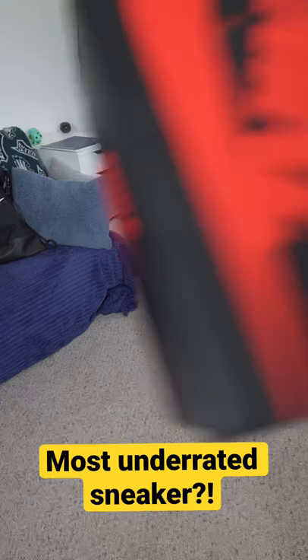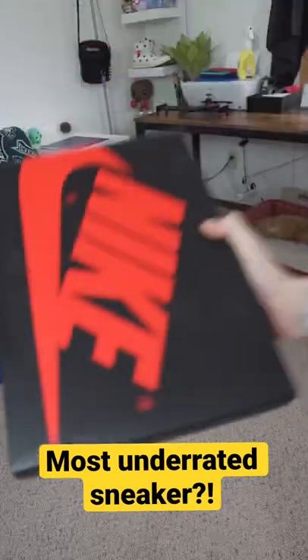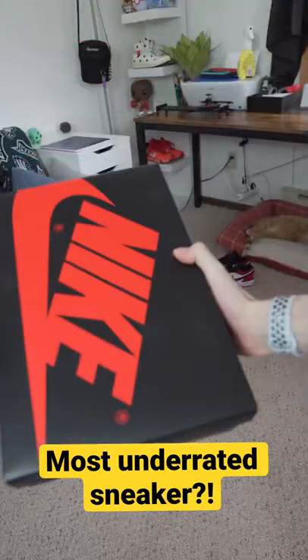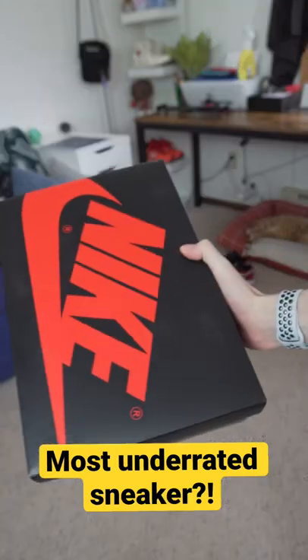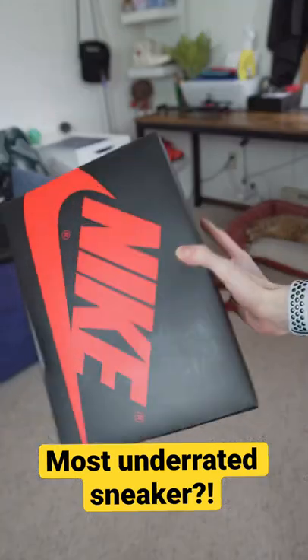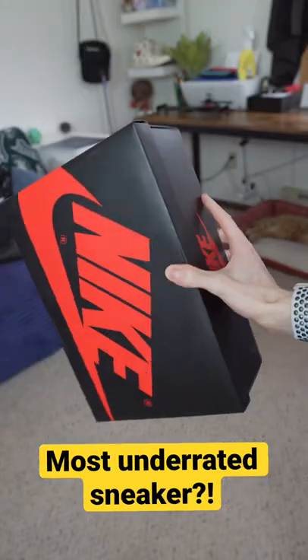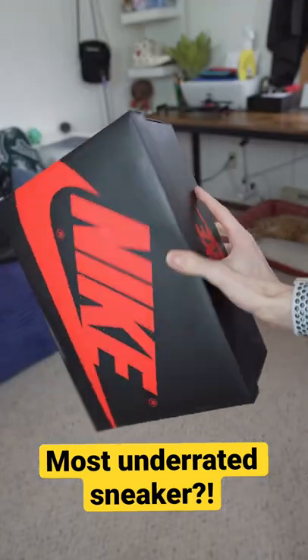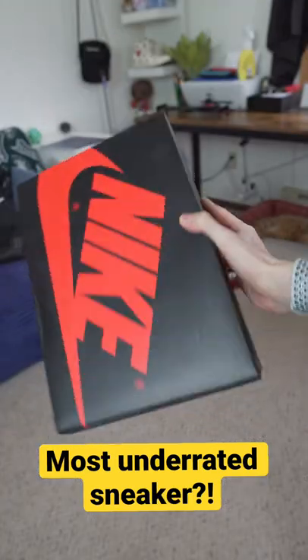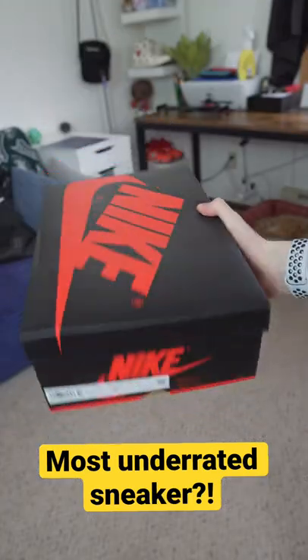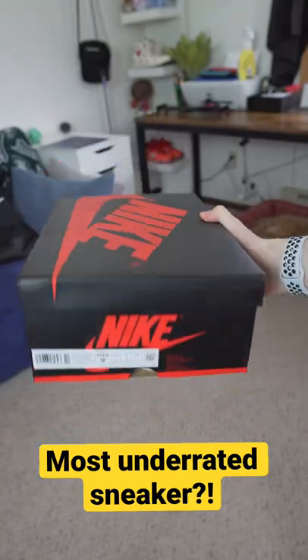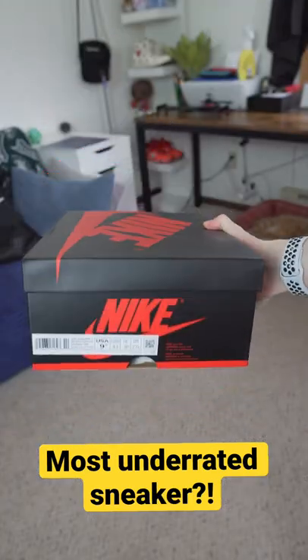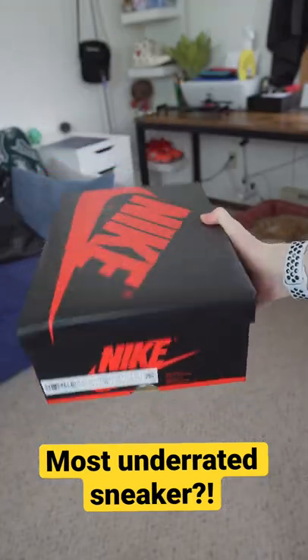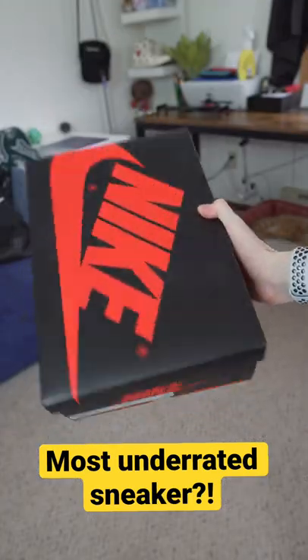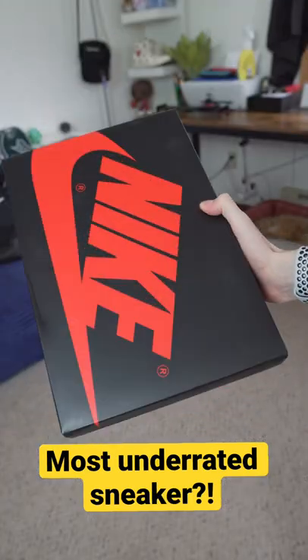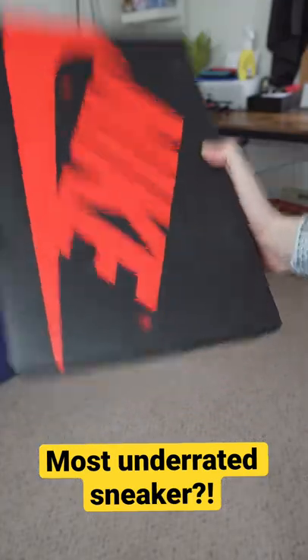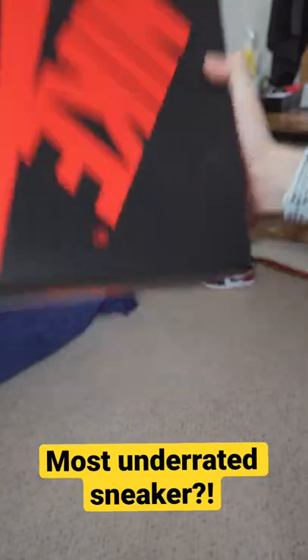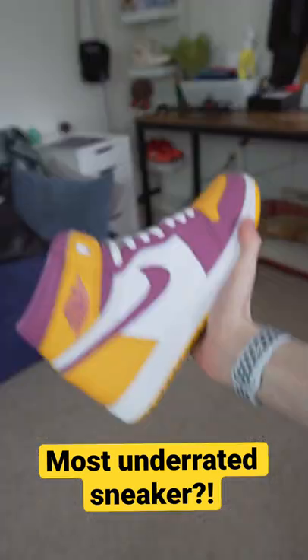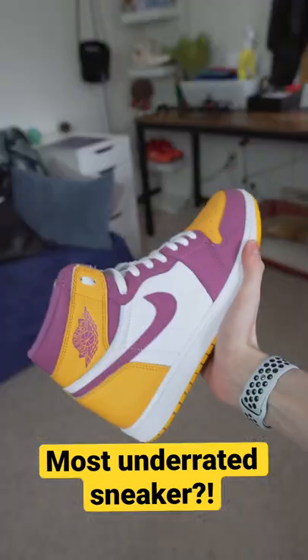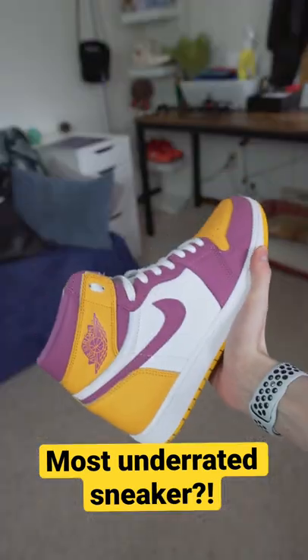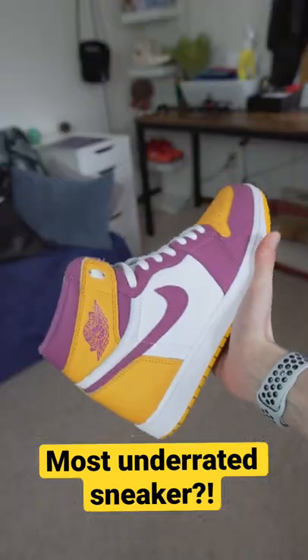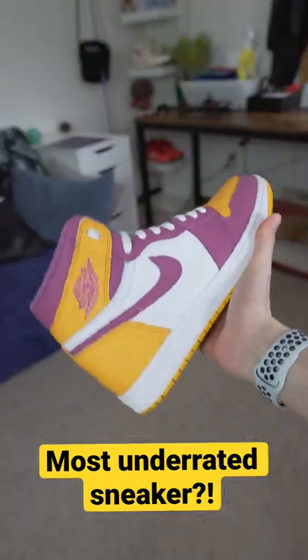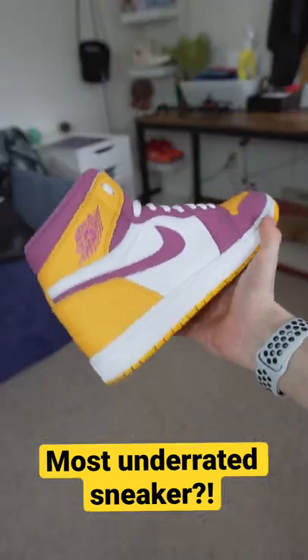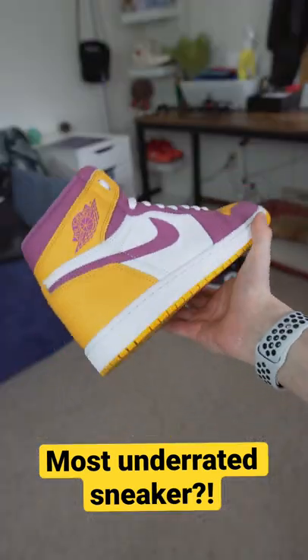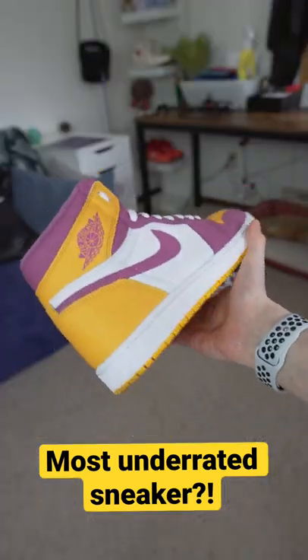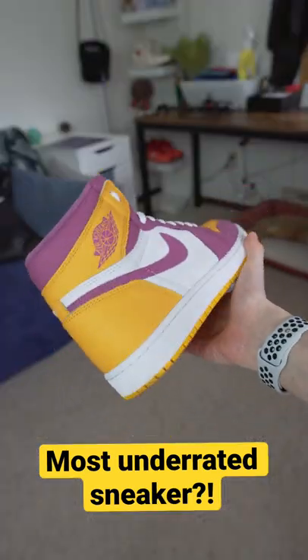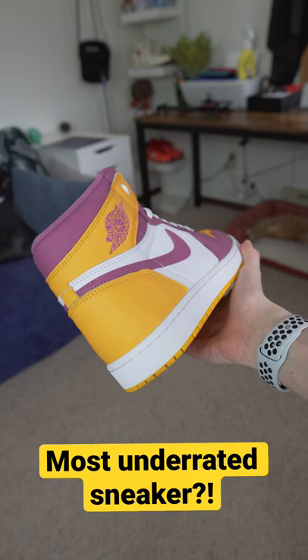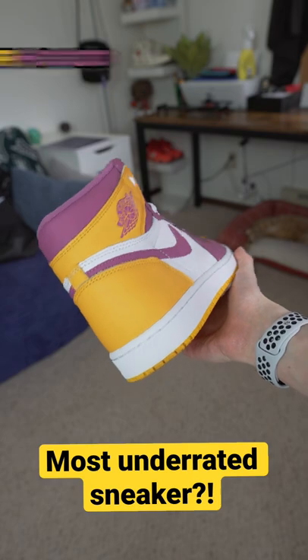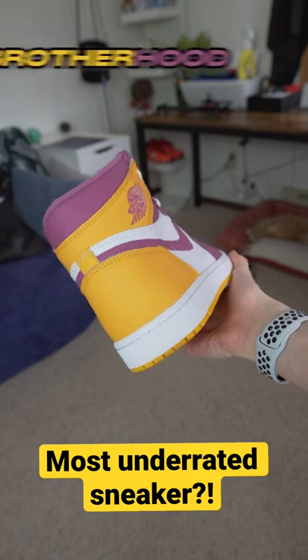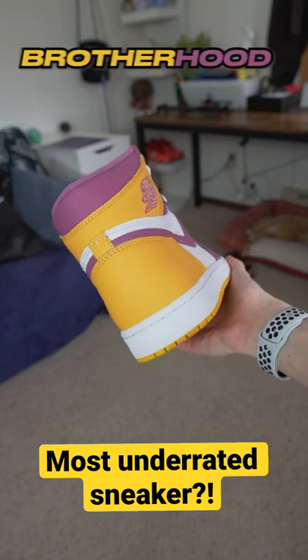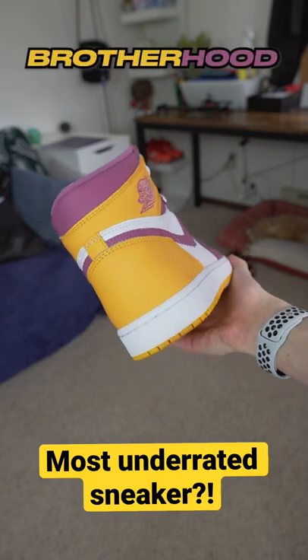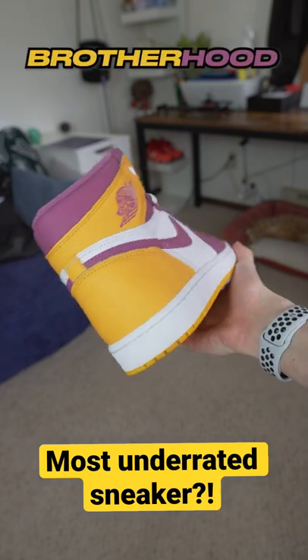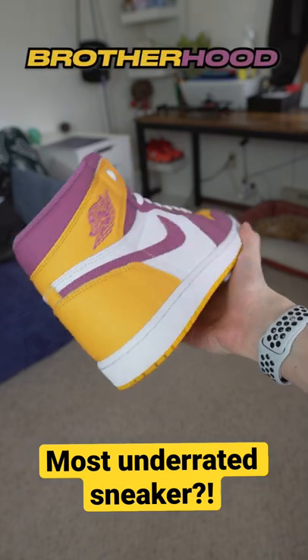This might be the most underrated sneaker of 2022. We got the Jordan 1 Retro High in the Brotherhood colorway.